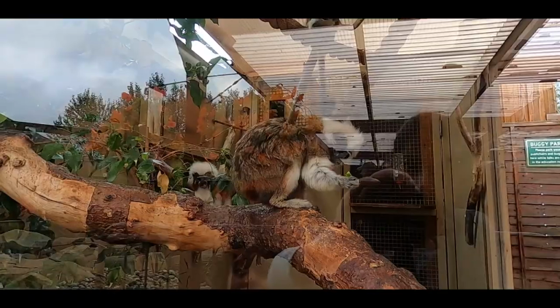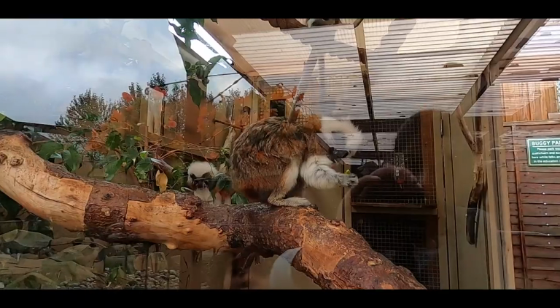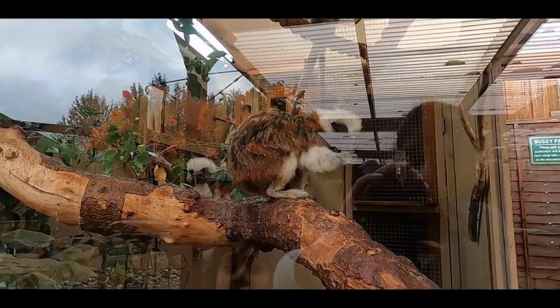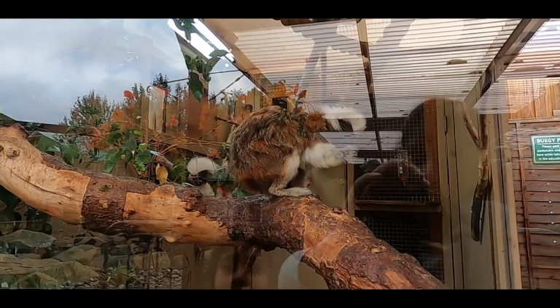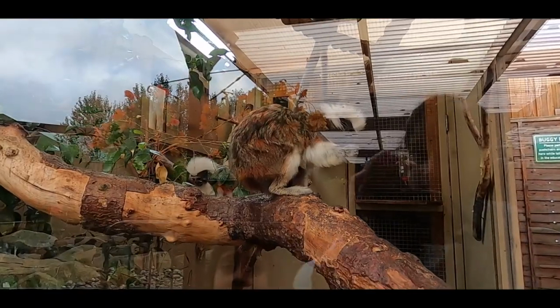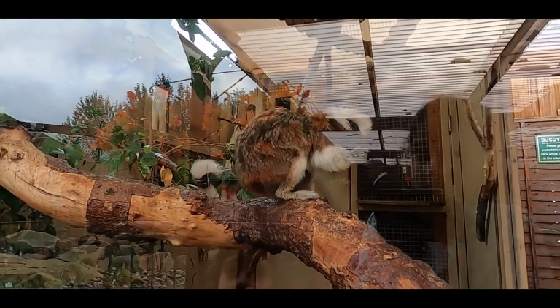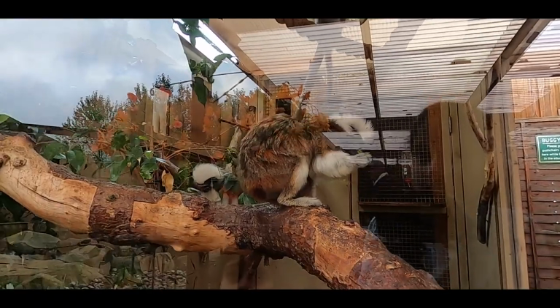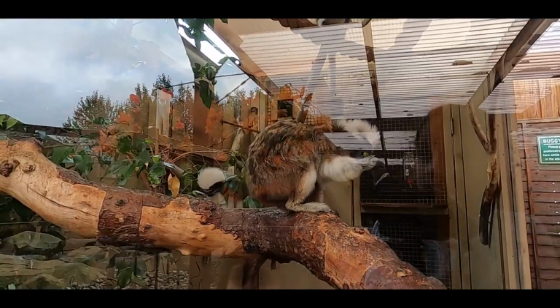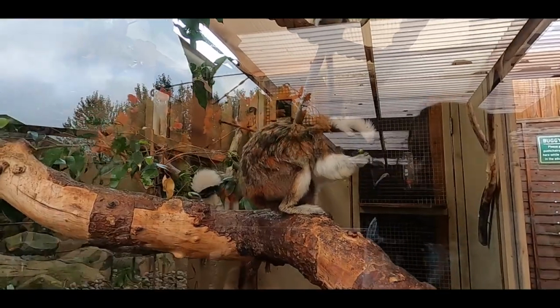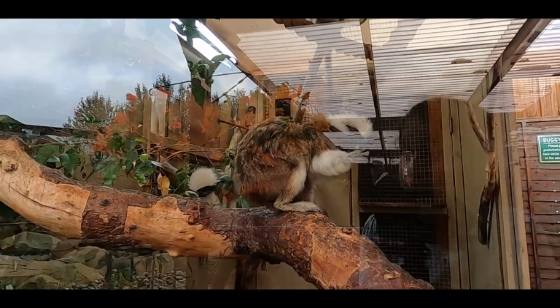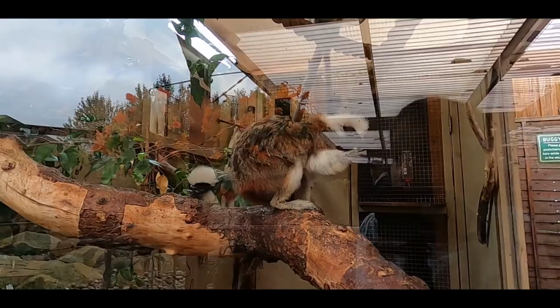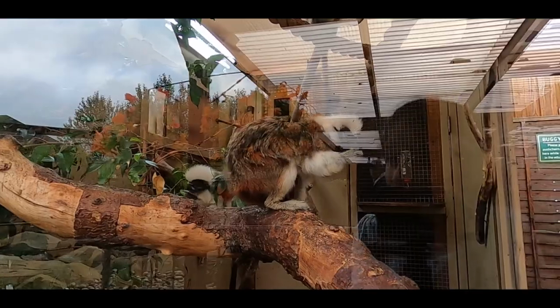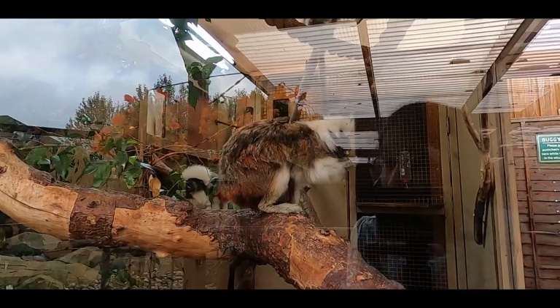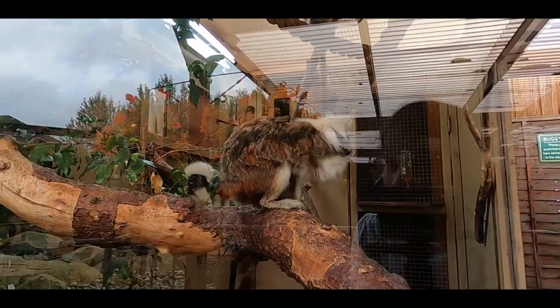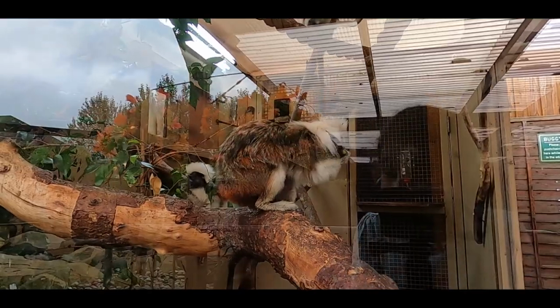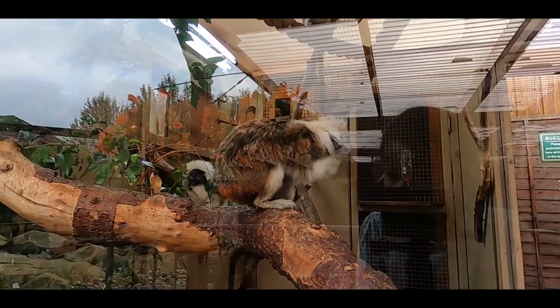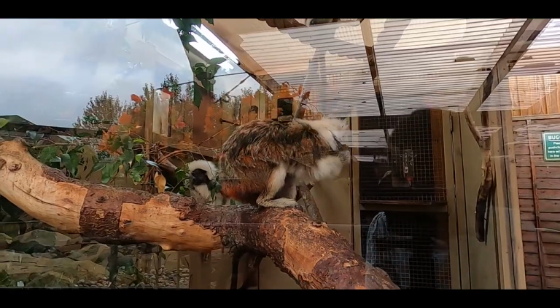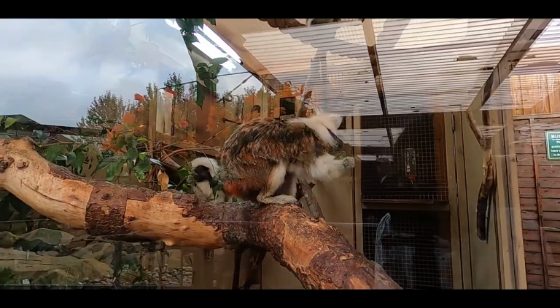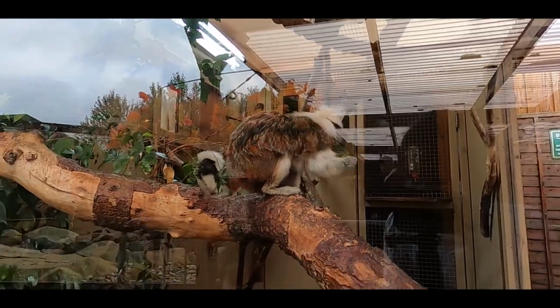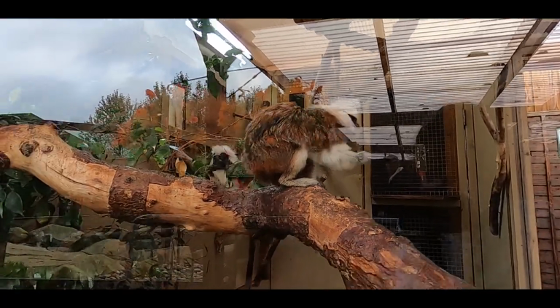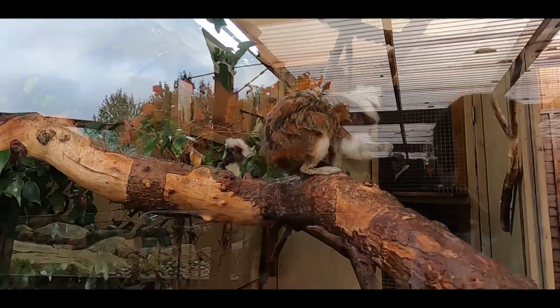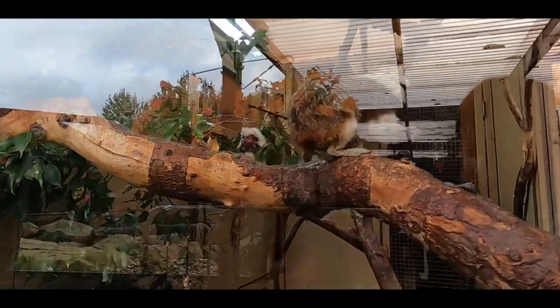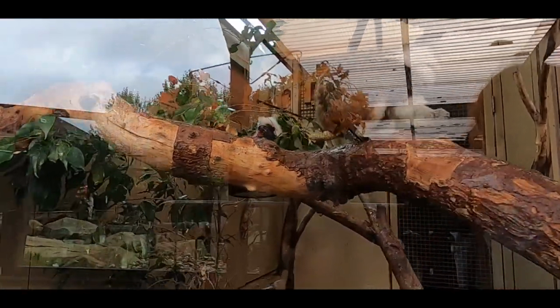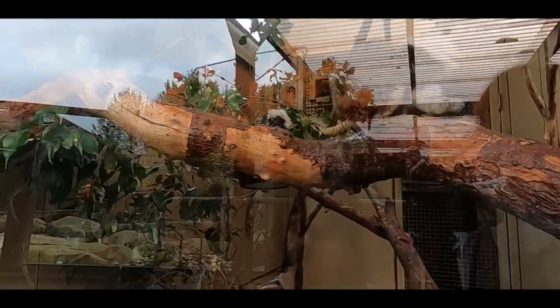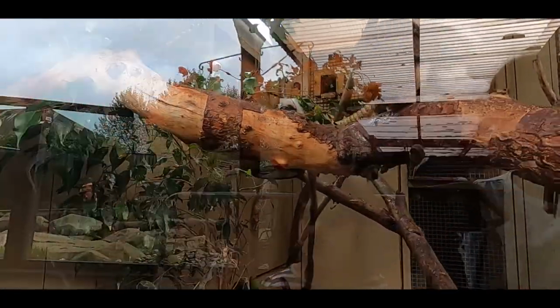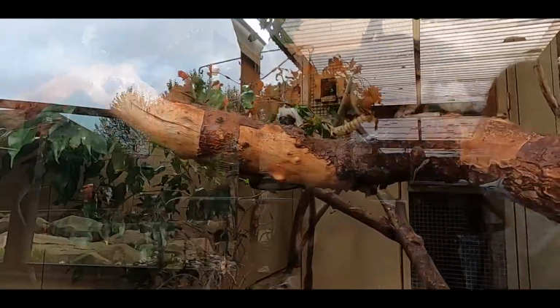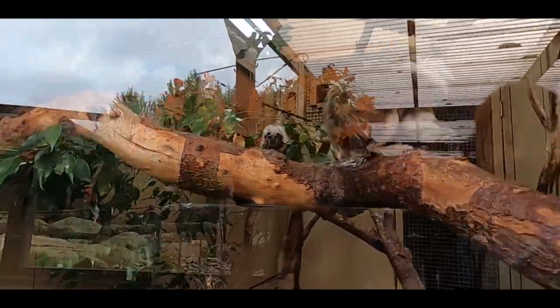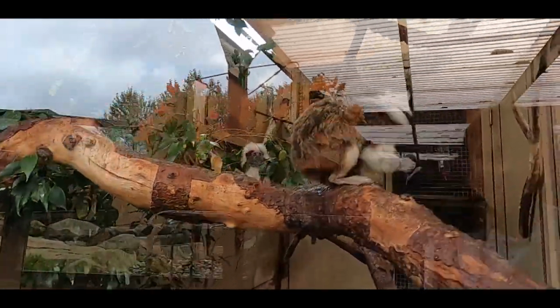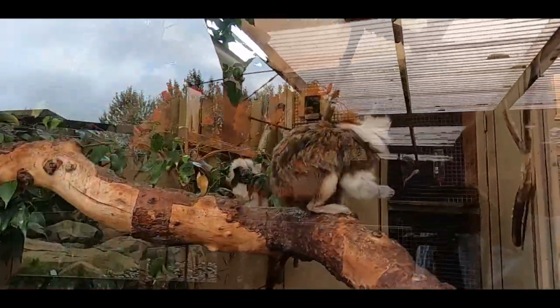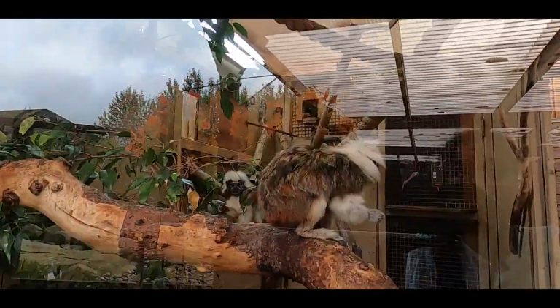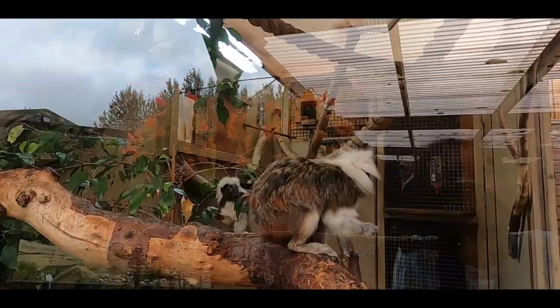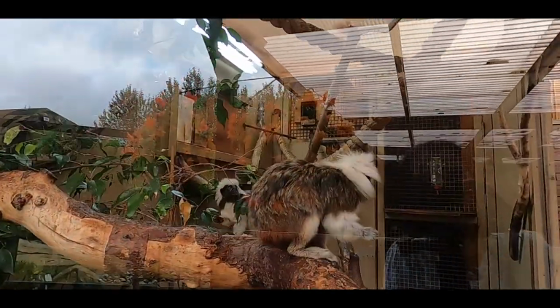This guy's eating some green things from this tree — it's so cute.